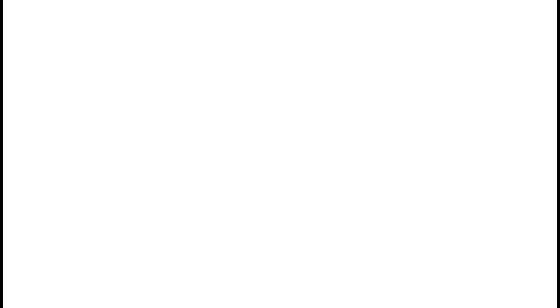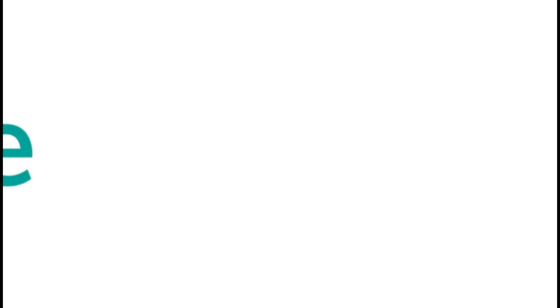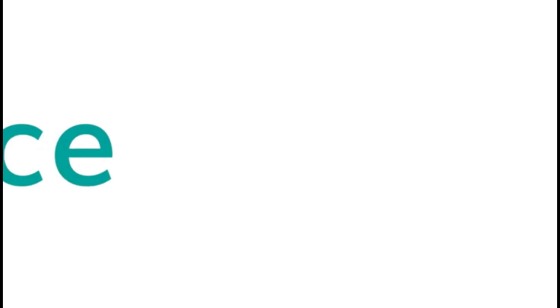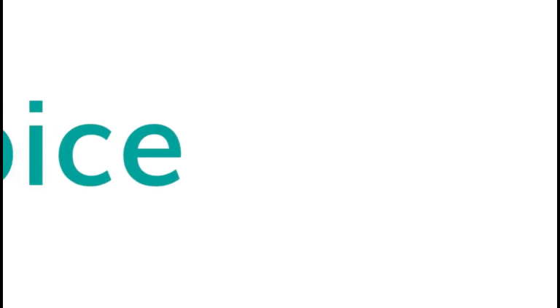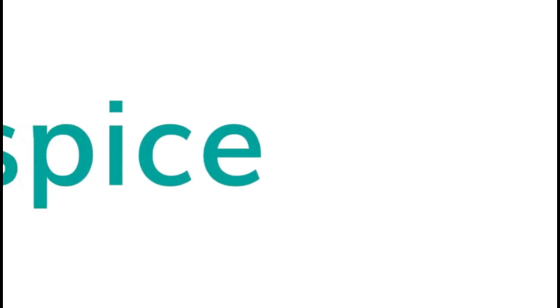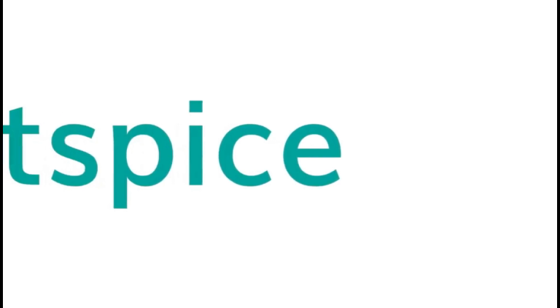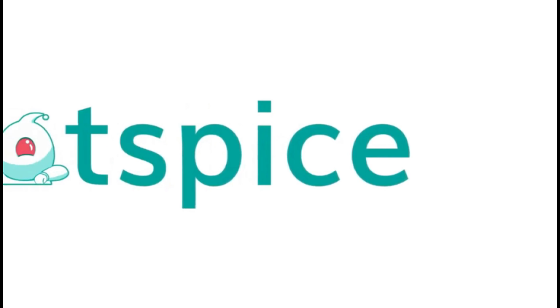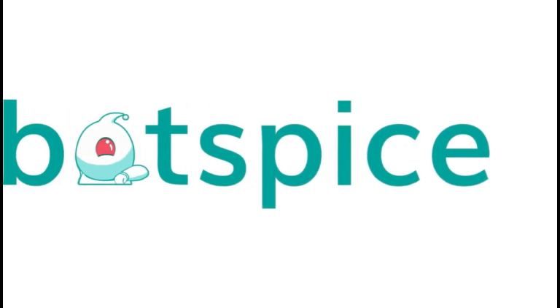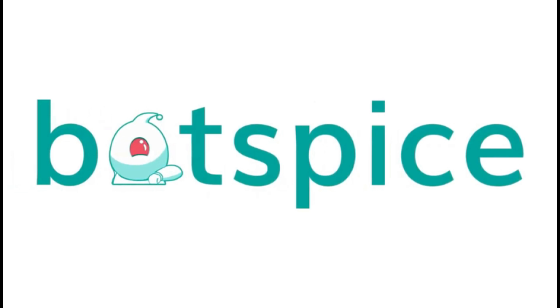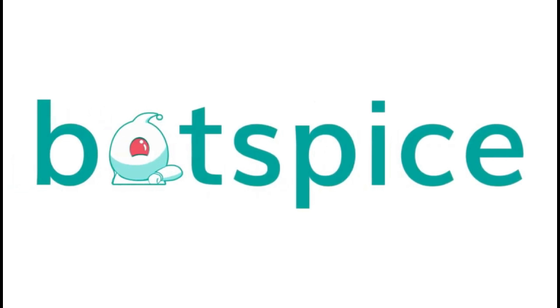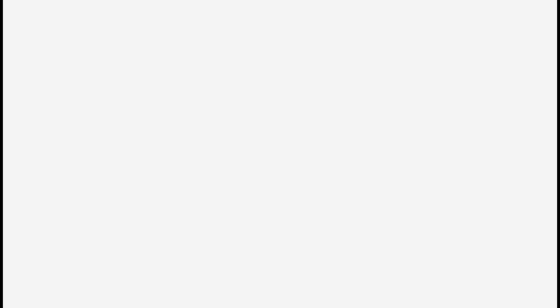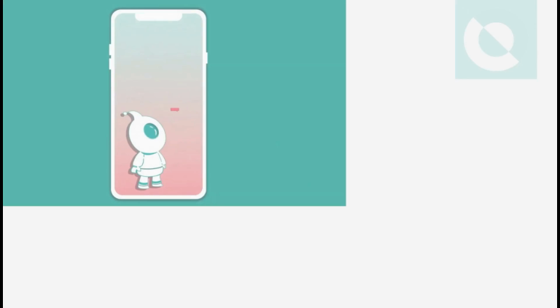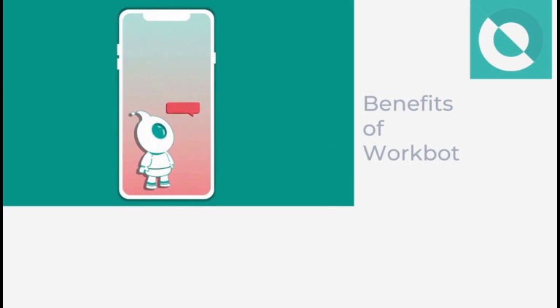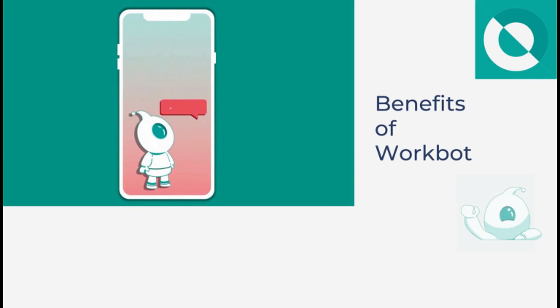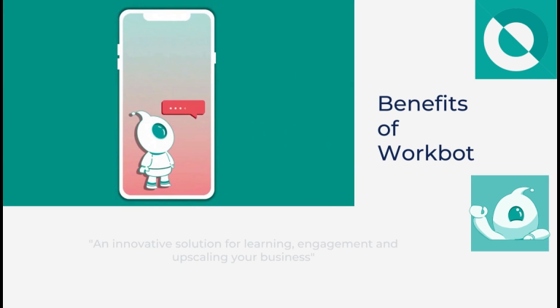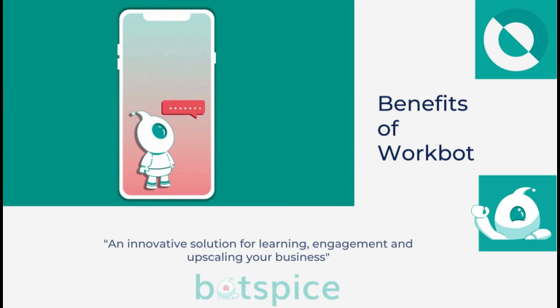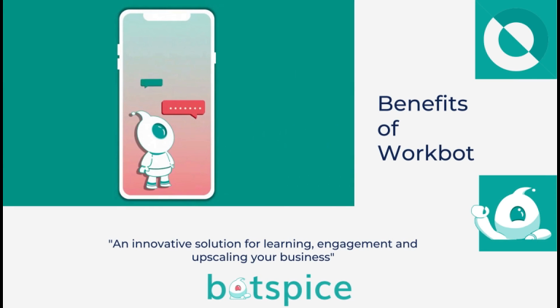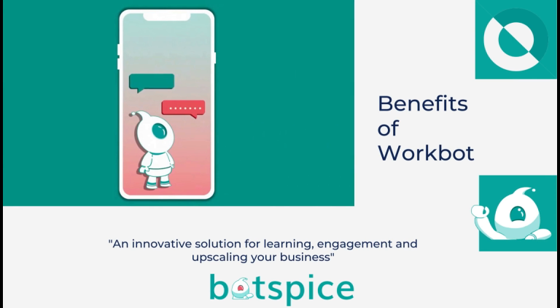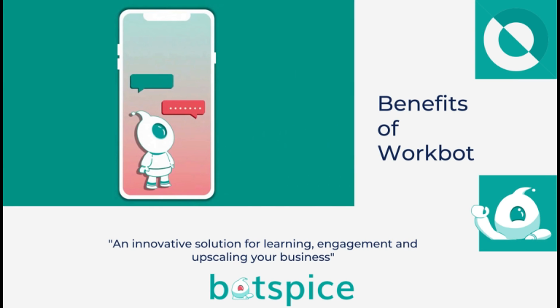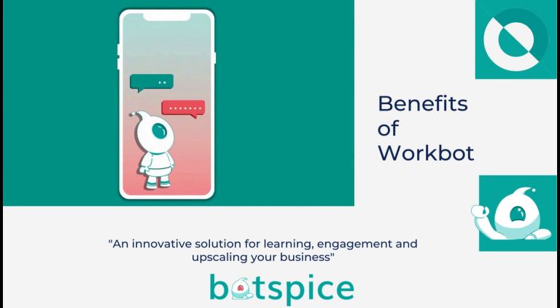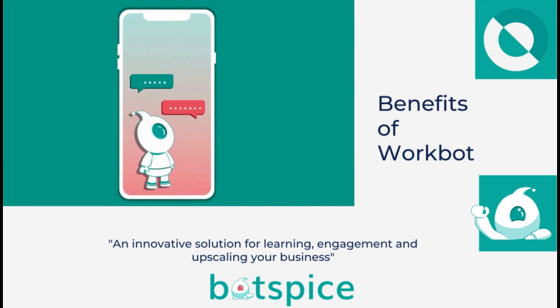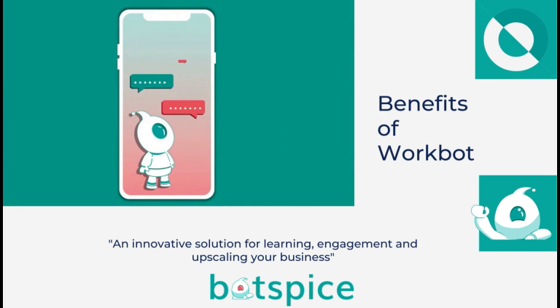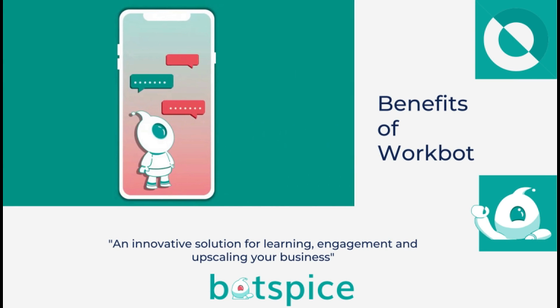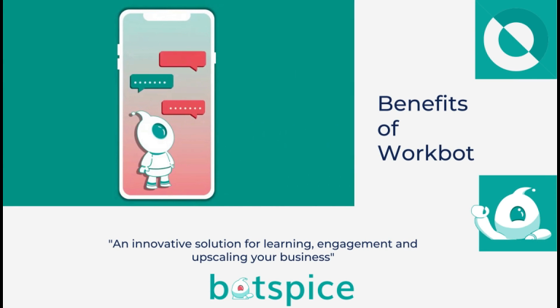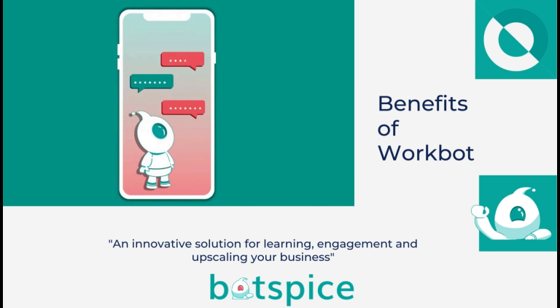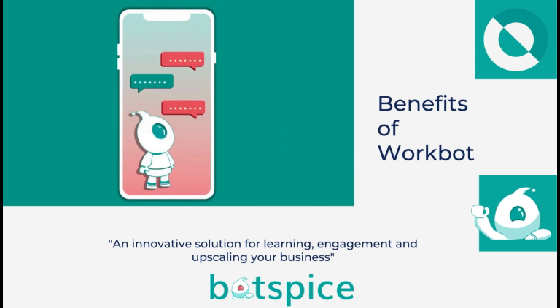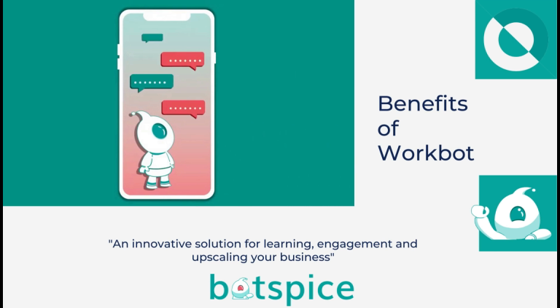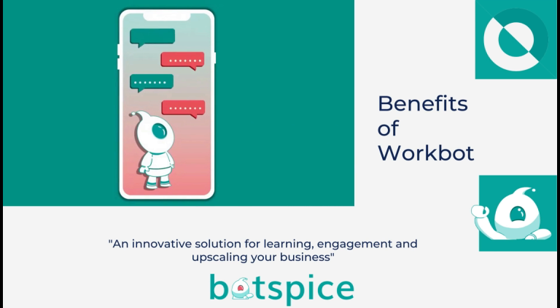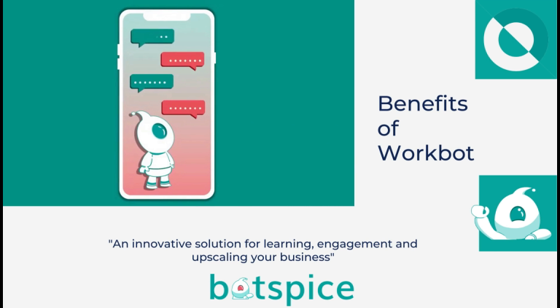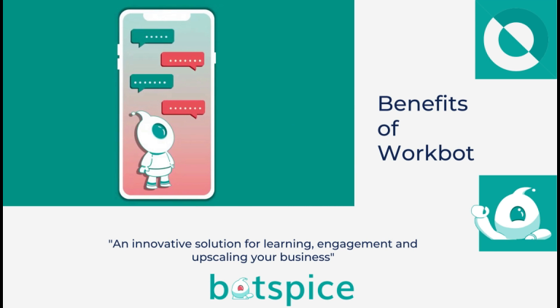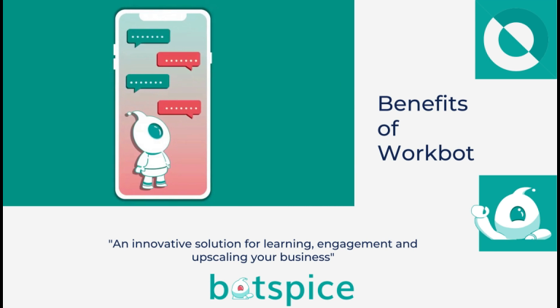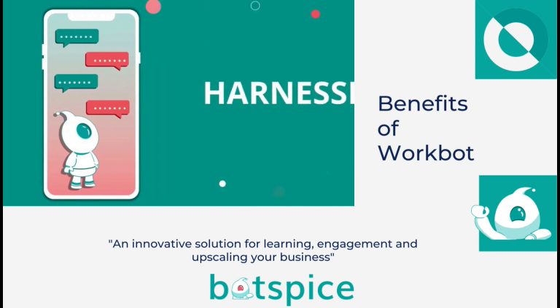BotSpice proudly introduces WorkBot — an innovative solution for learning, engagement, and upscaling your business.